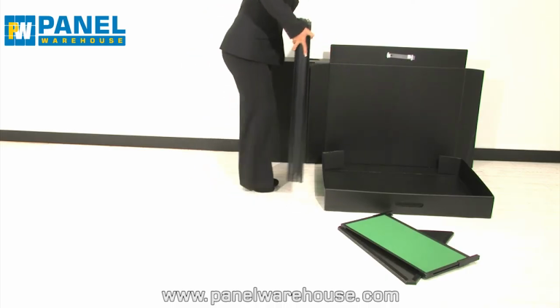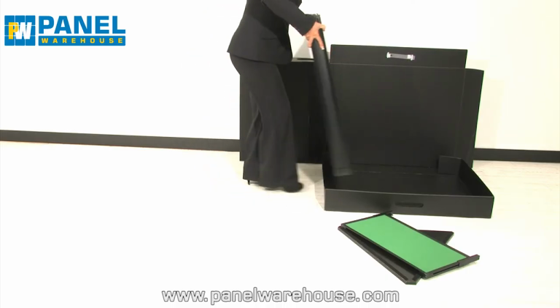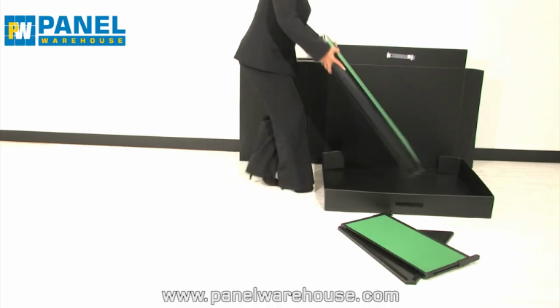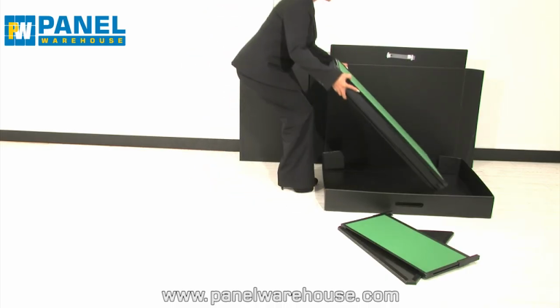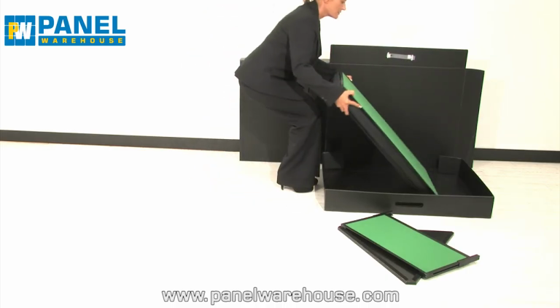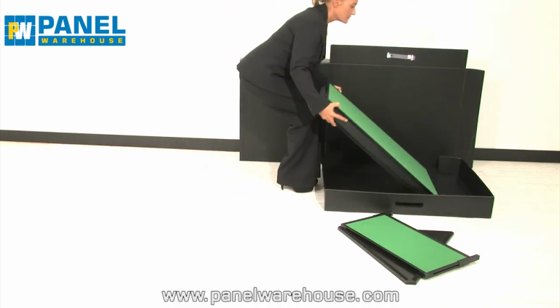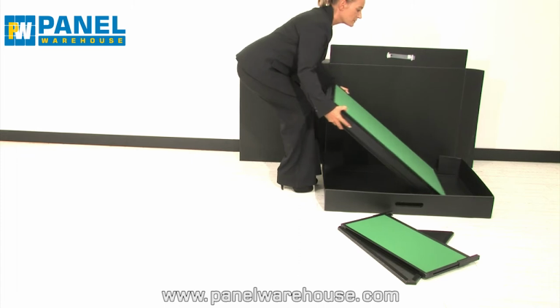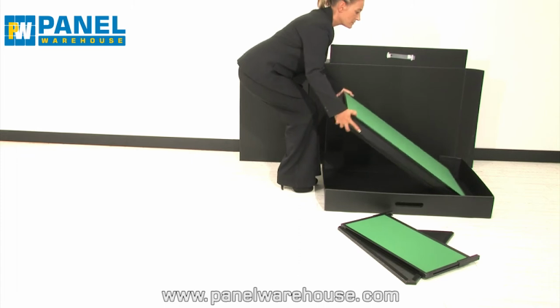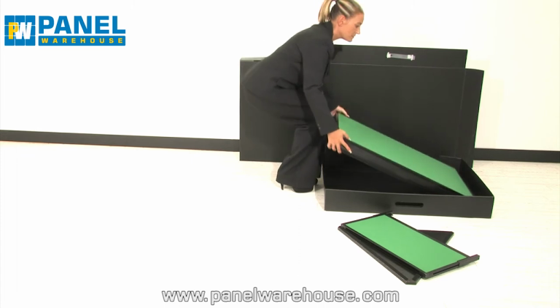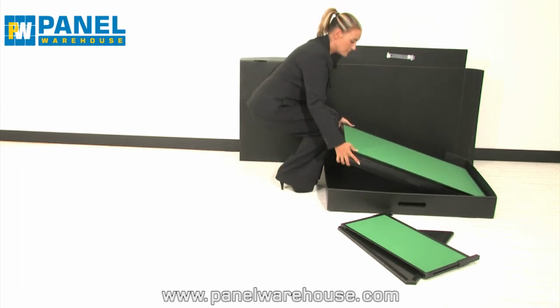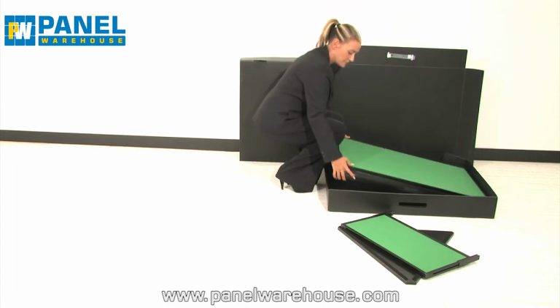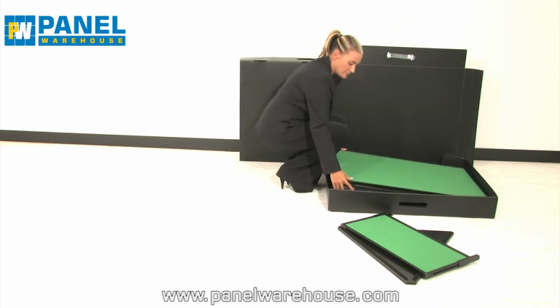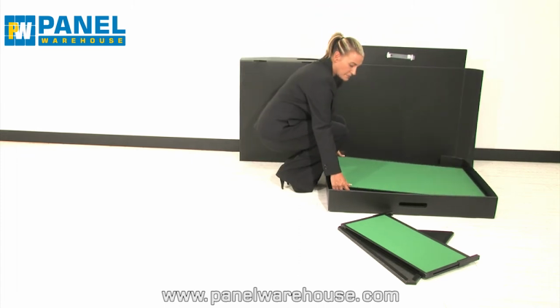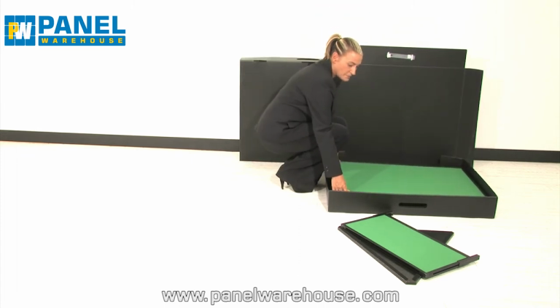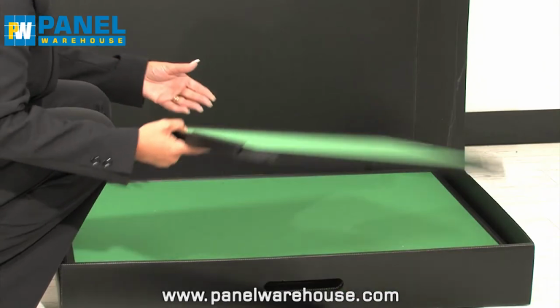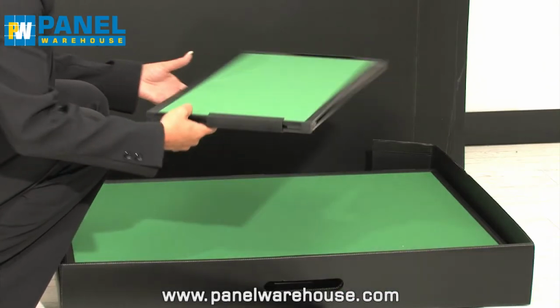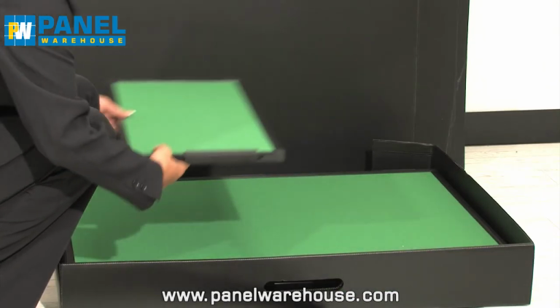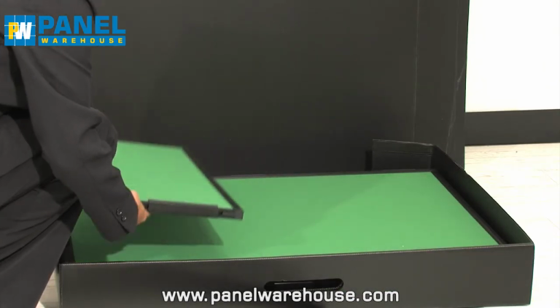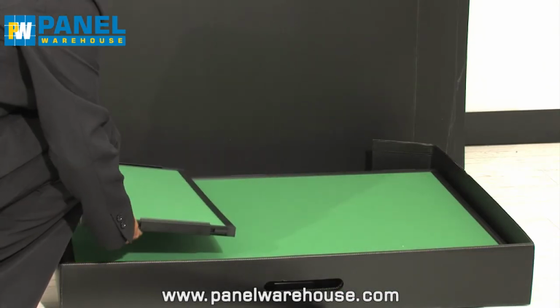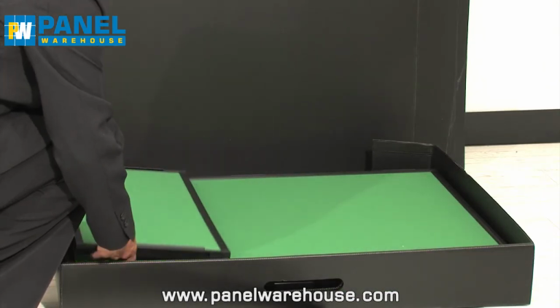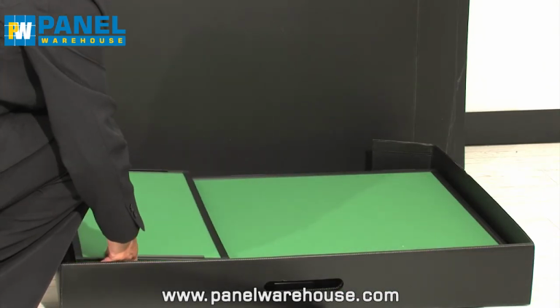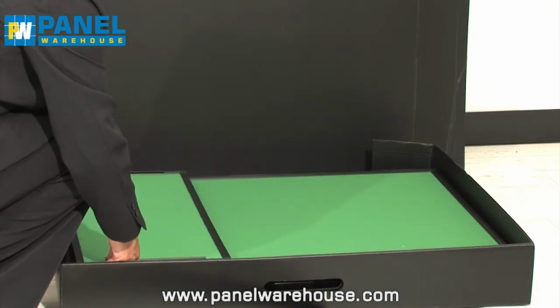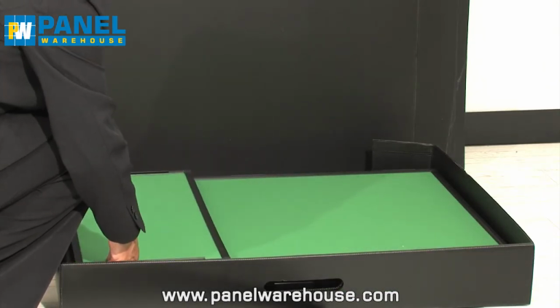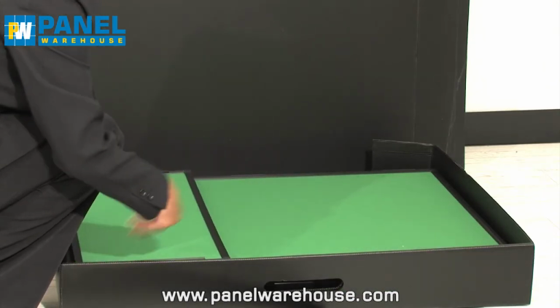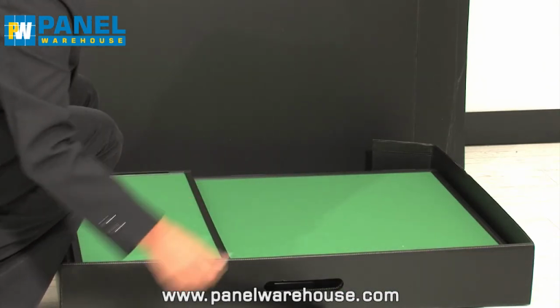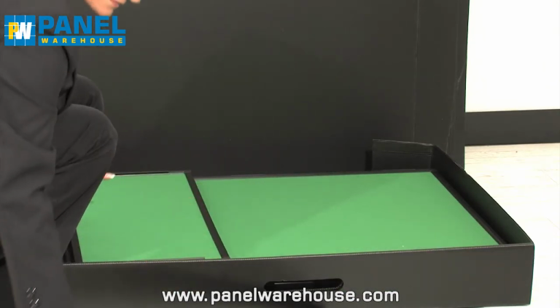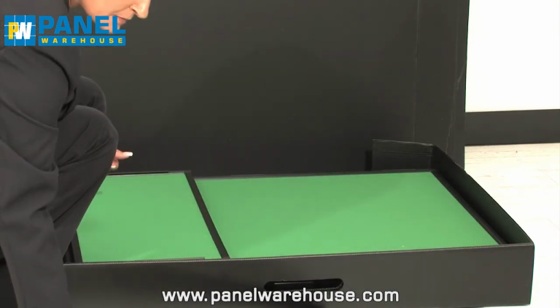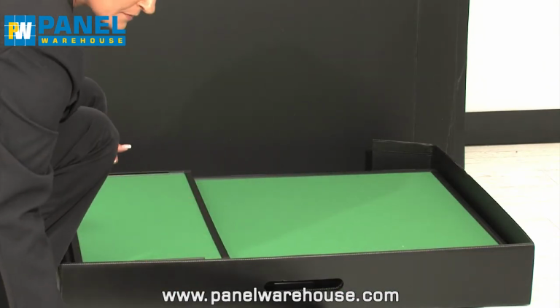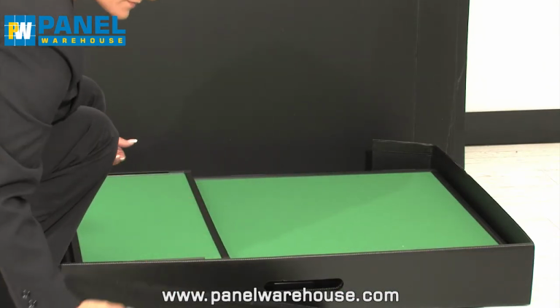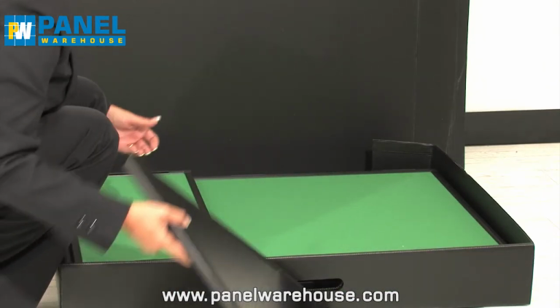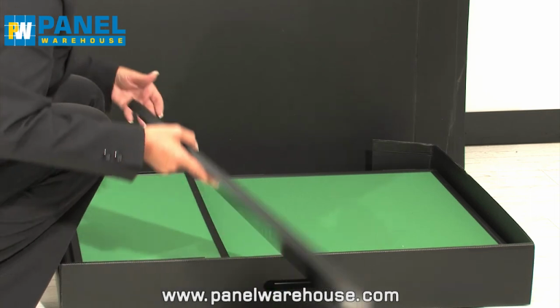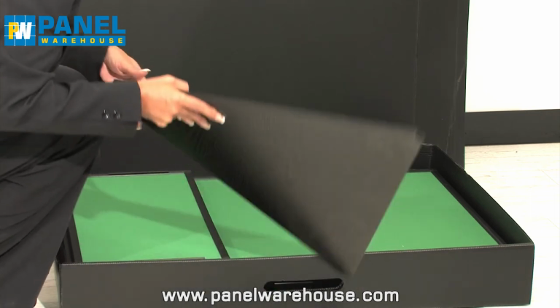Place the bottom panels into one carry case, and place the top panels, header and table top in the other.